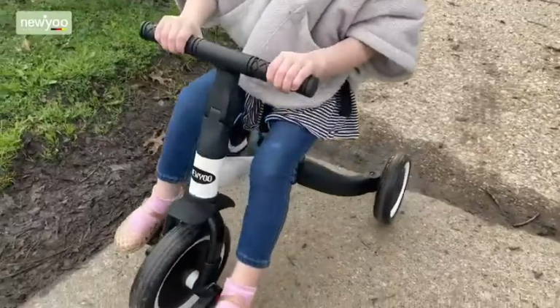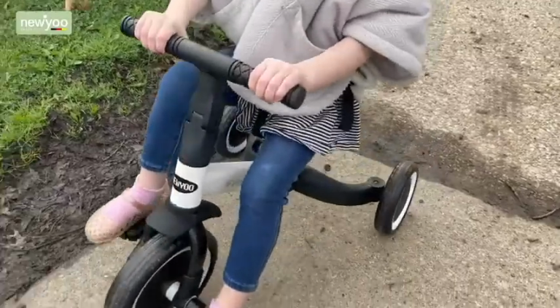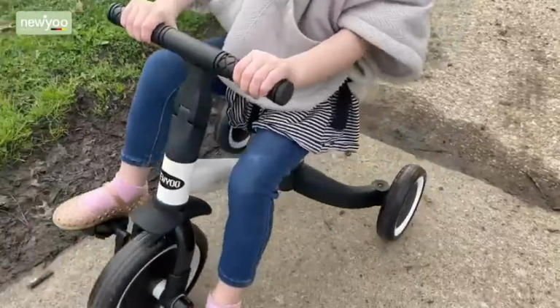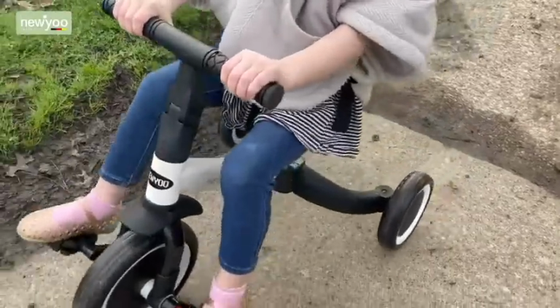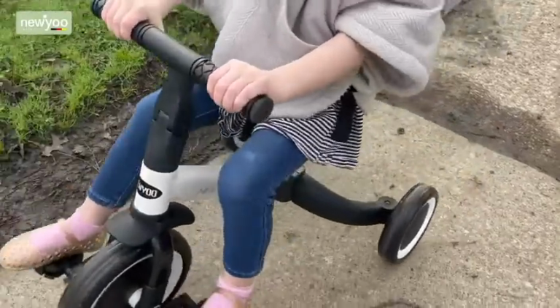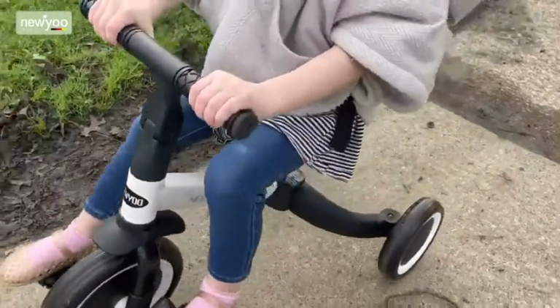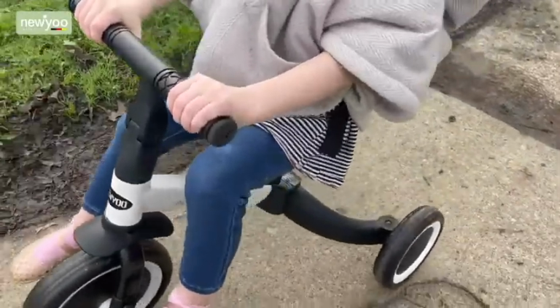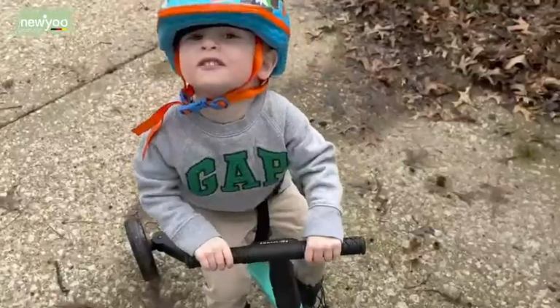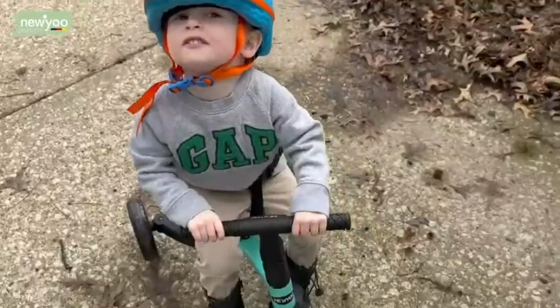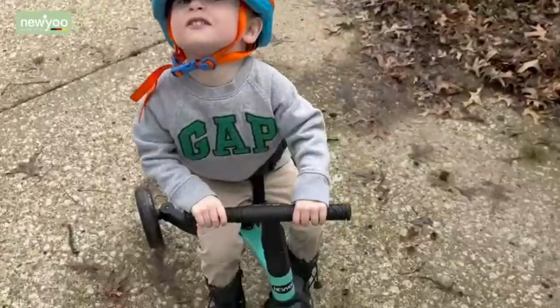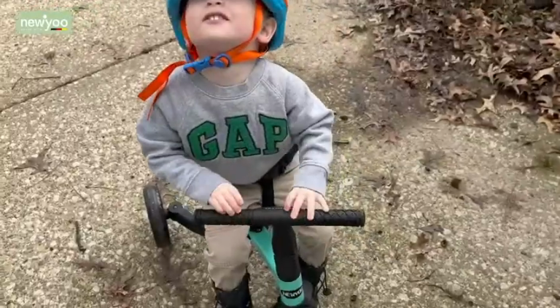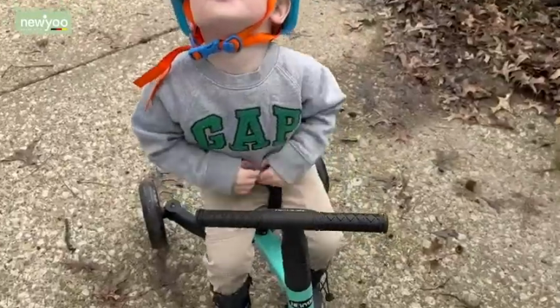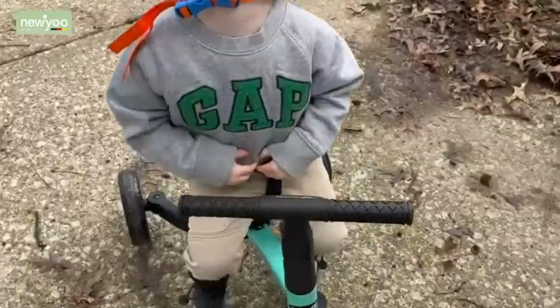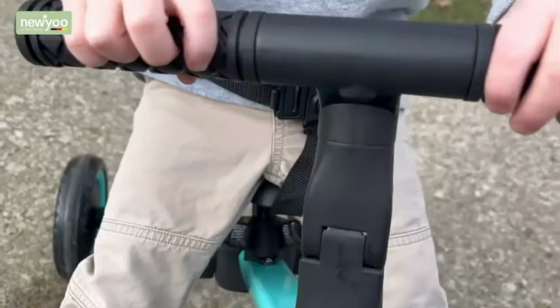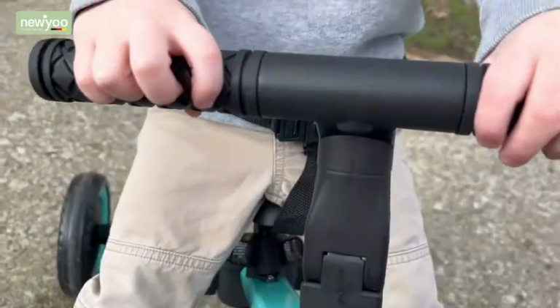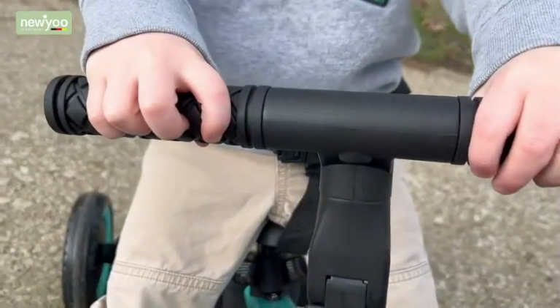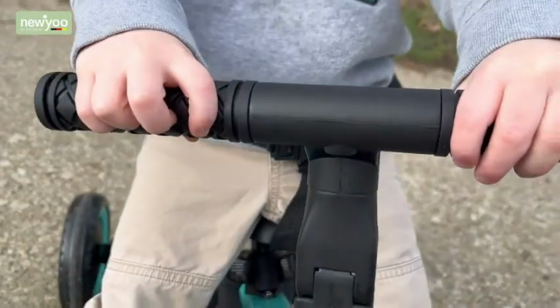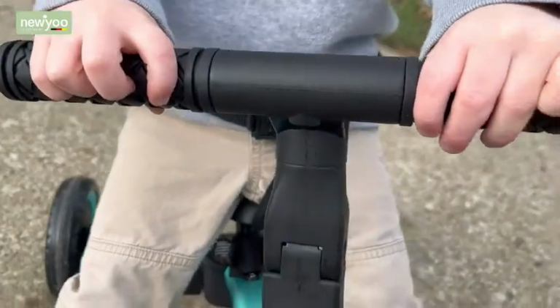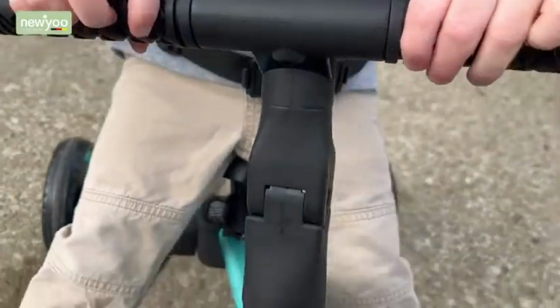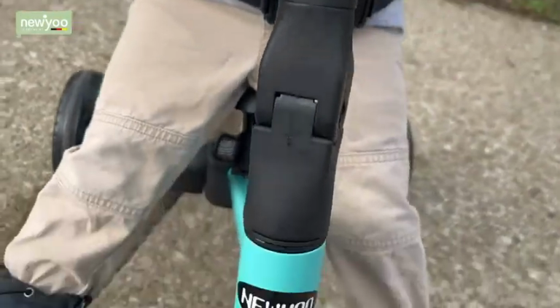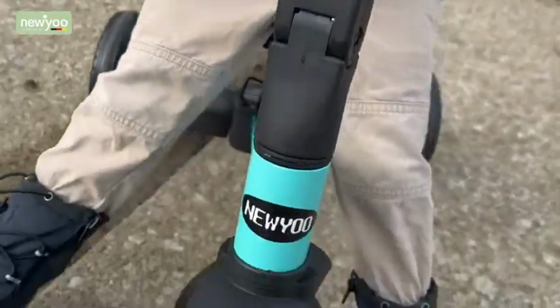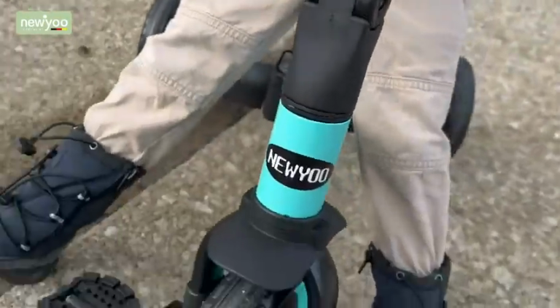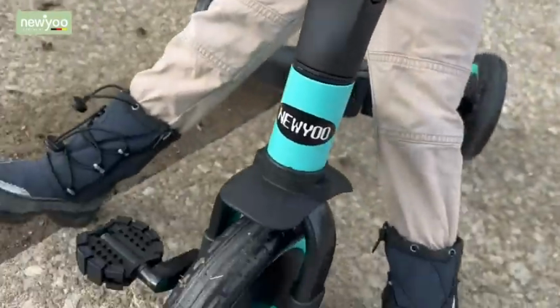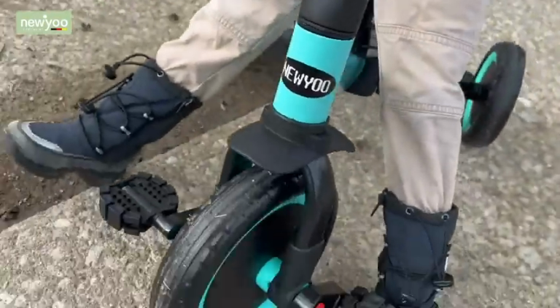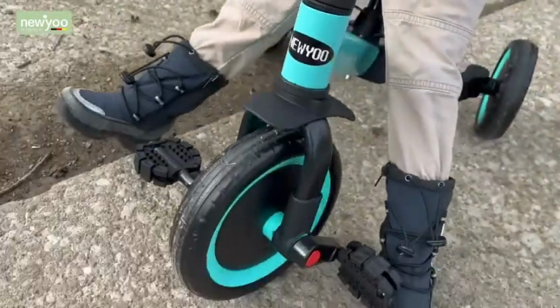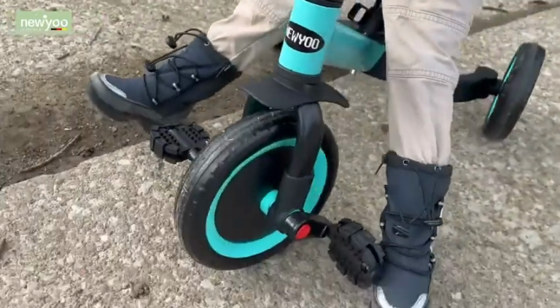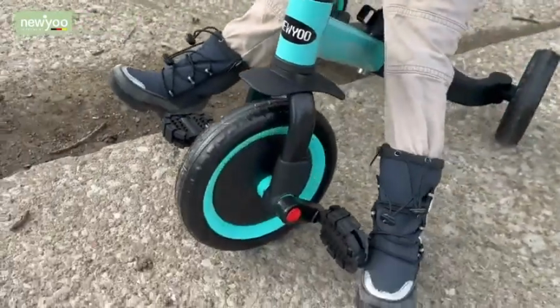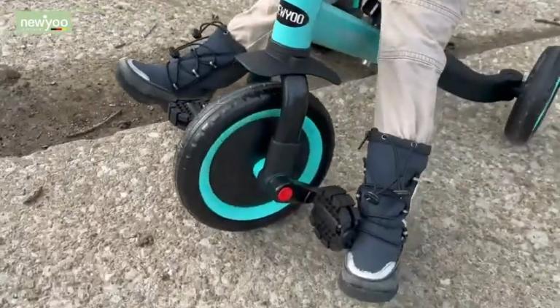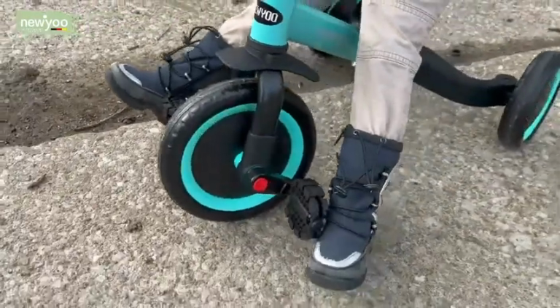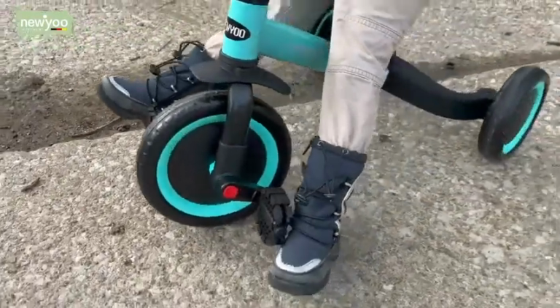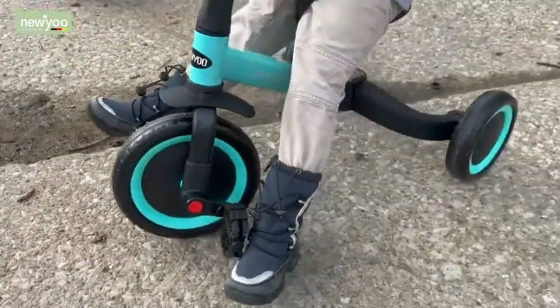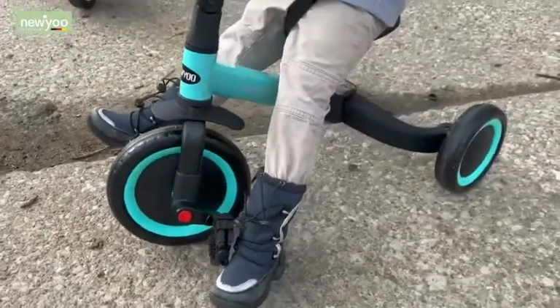This is a darling and sturdy tricycle that will easily grow with your toddler through their different stages.